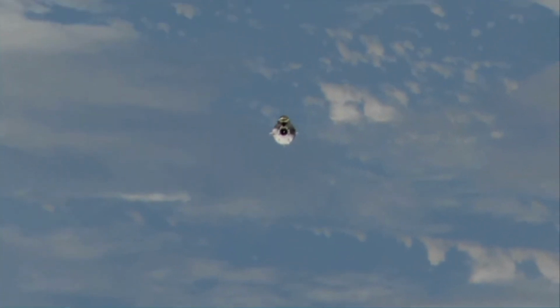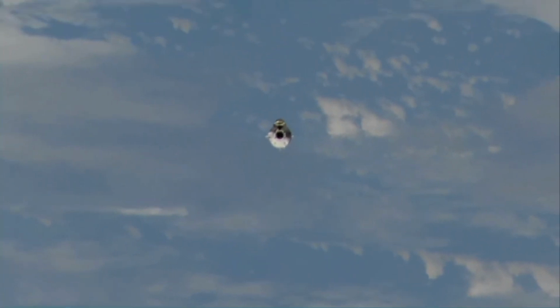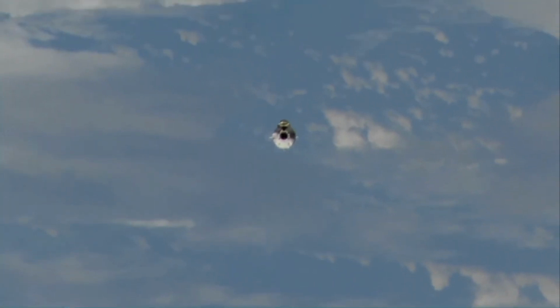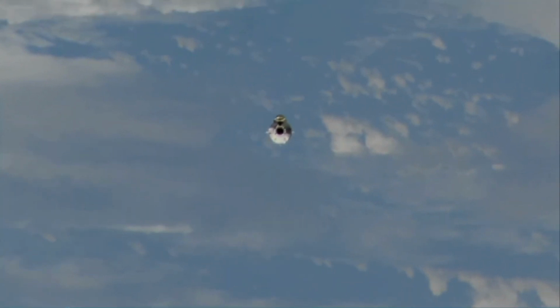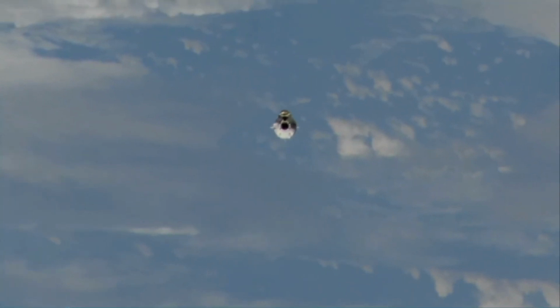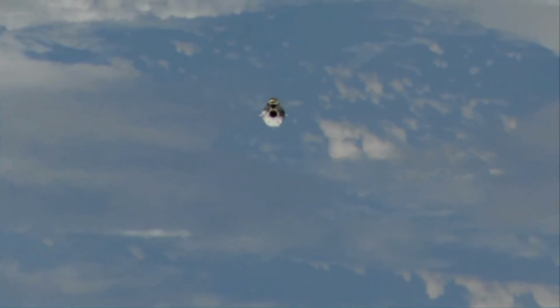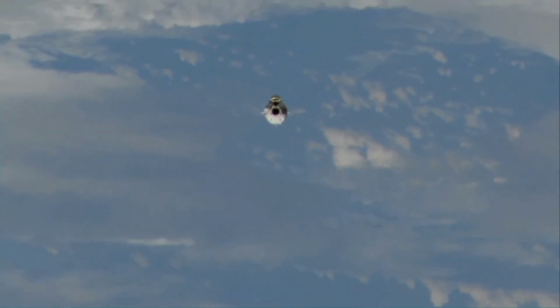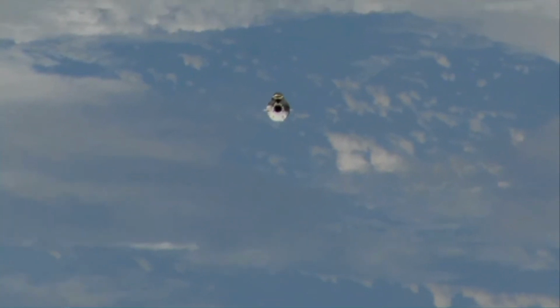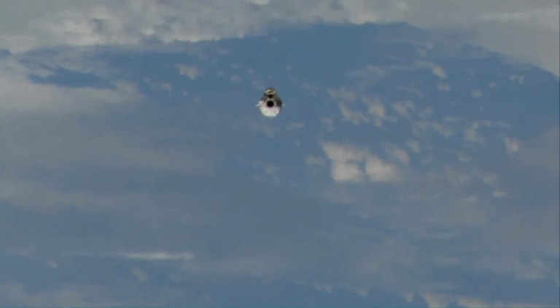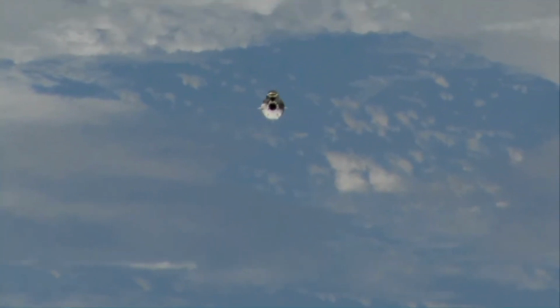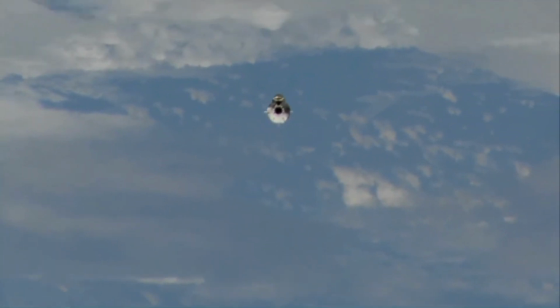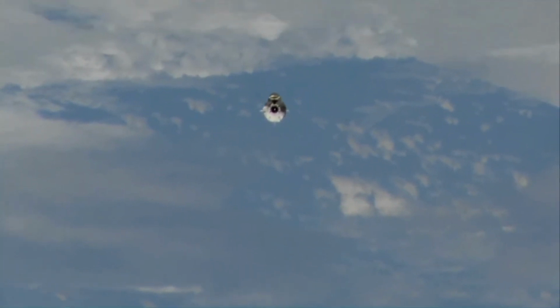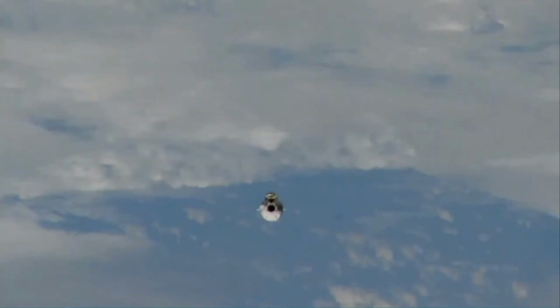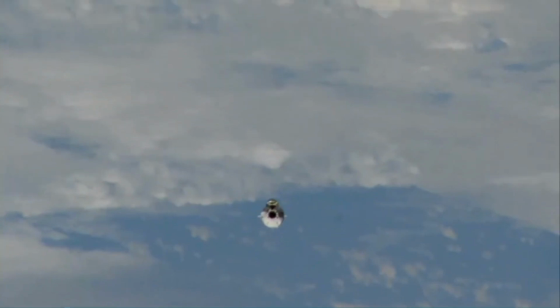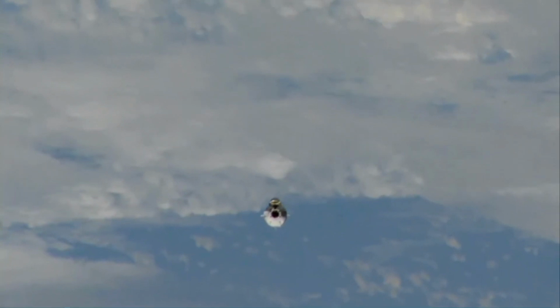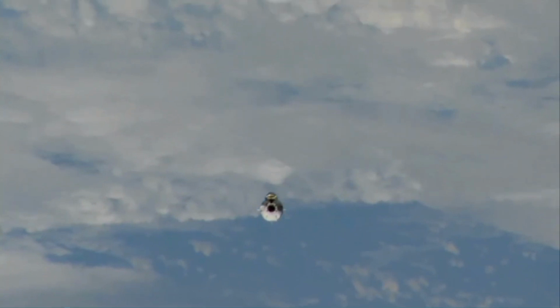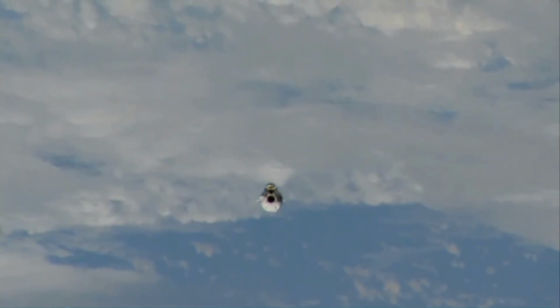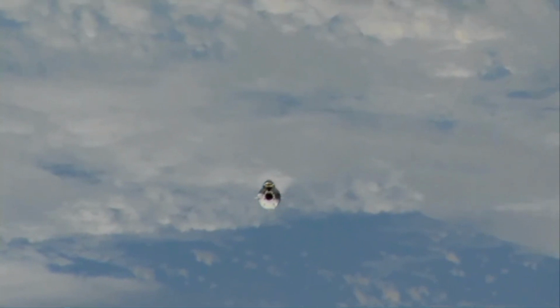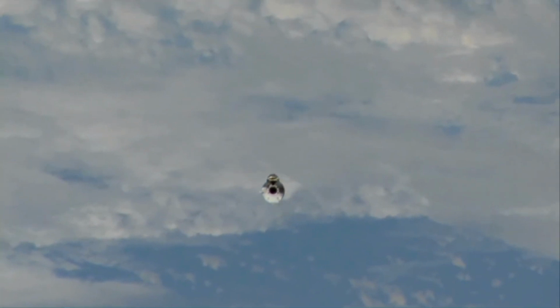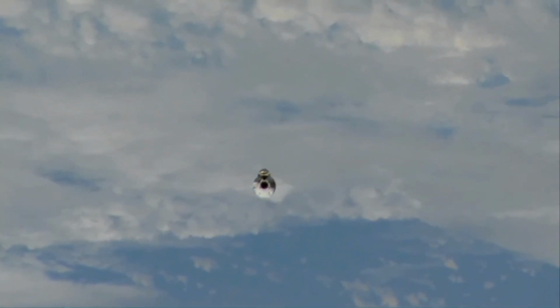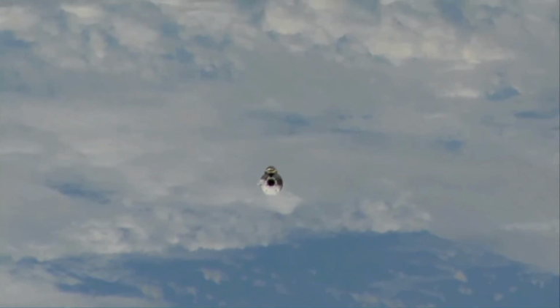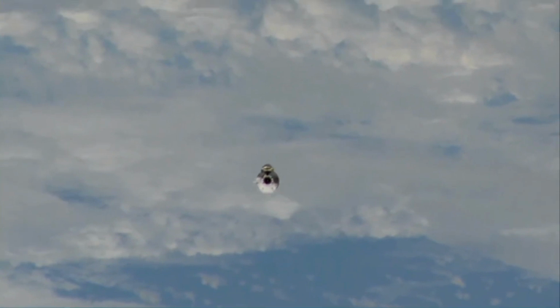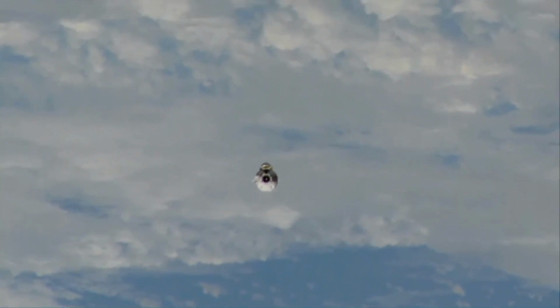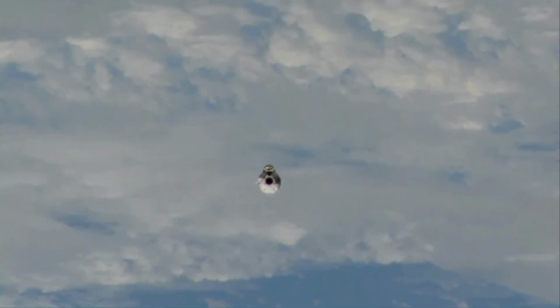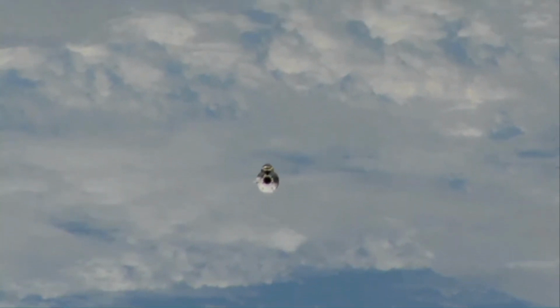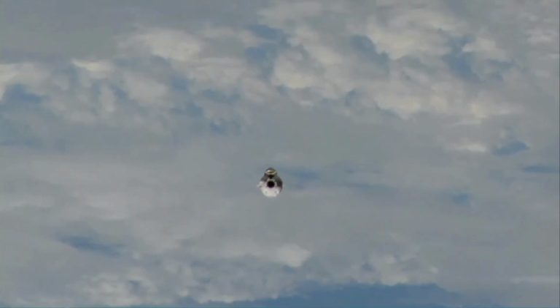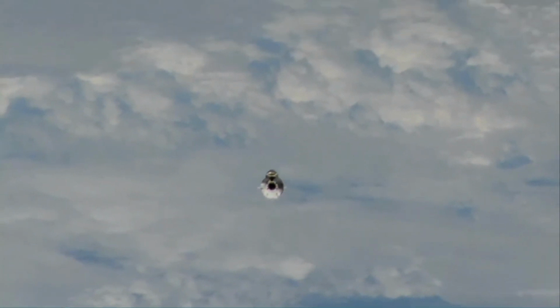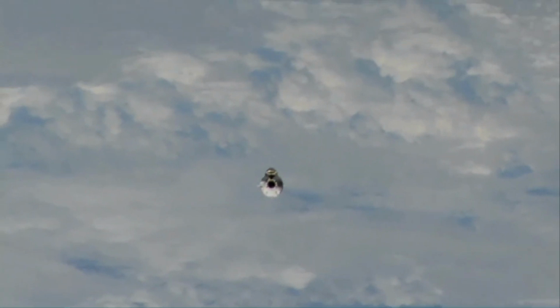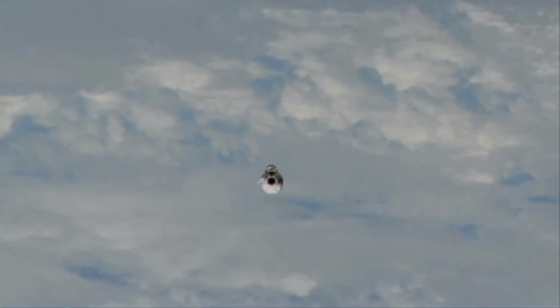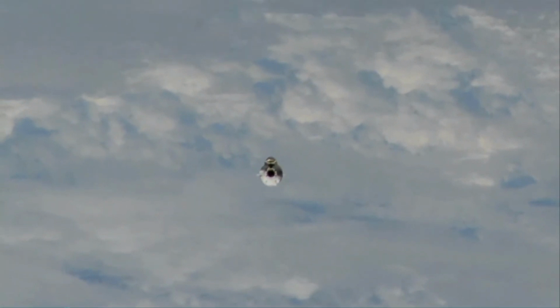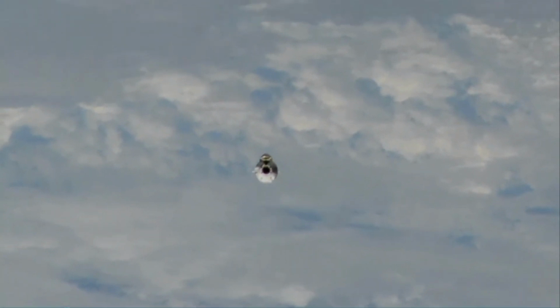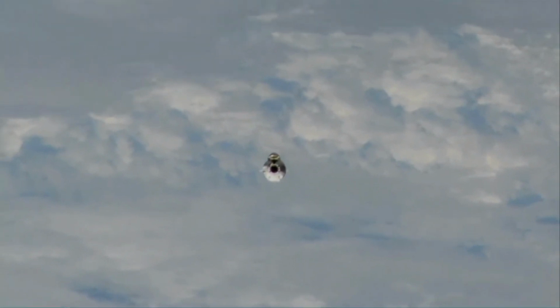A cool thing about the suits — the helmet is 3D printed, and the mics that they're doing their comm checks on are integrated into the body of the helmet.